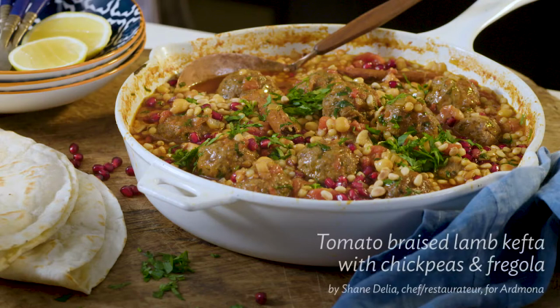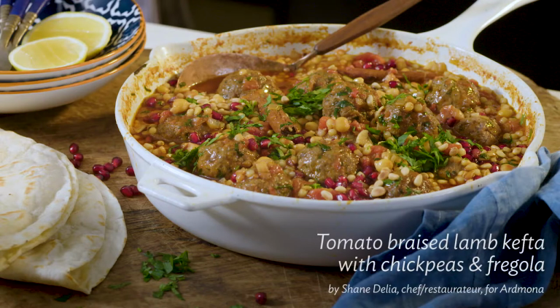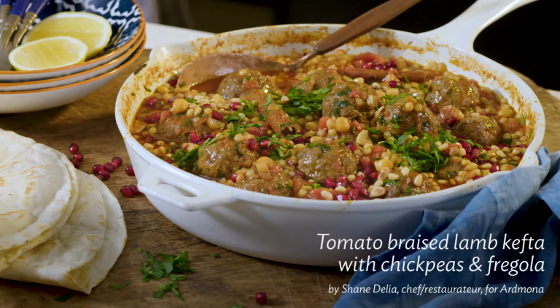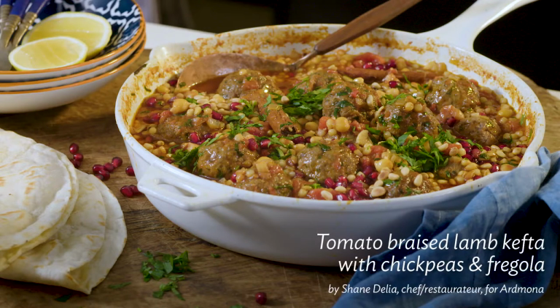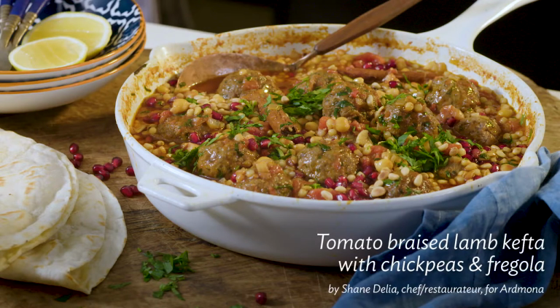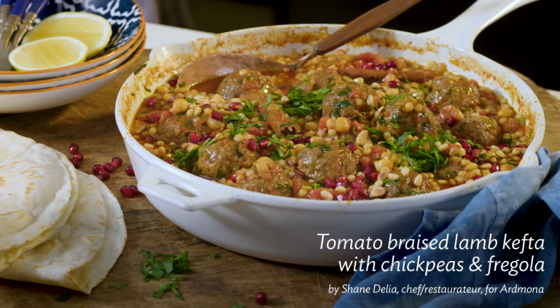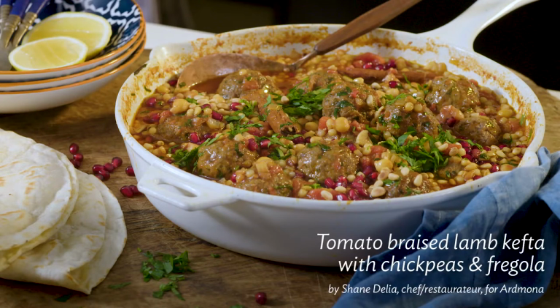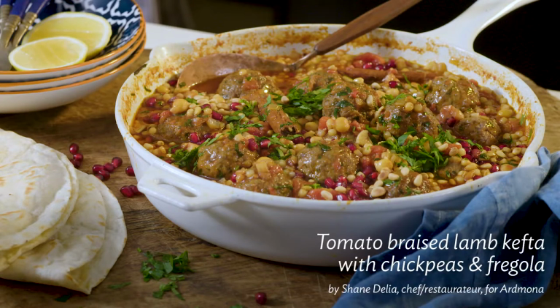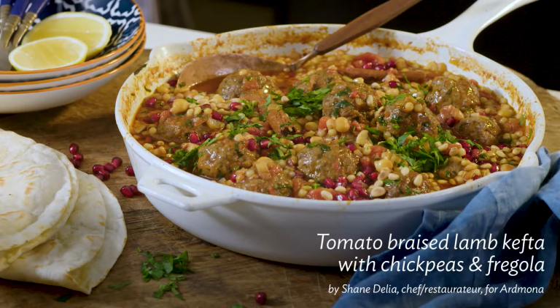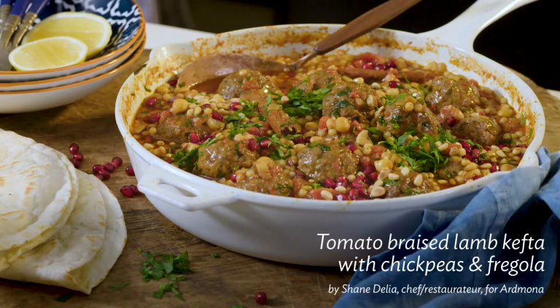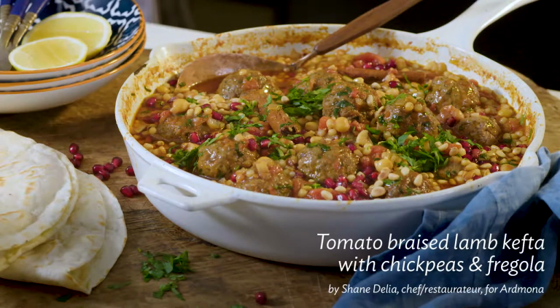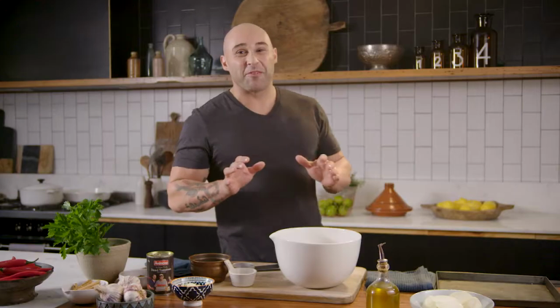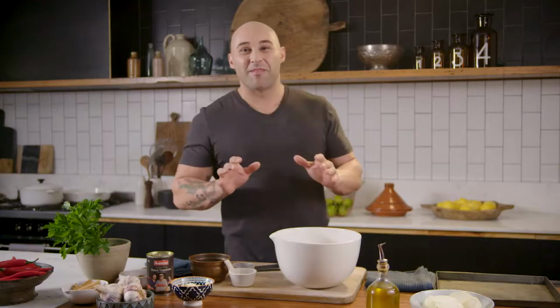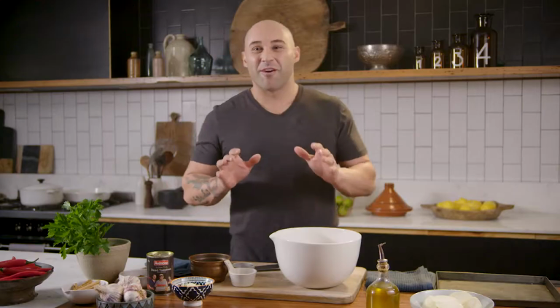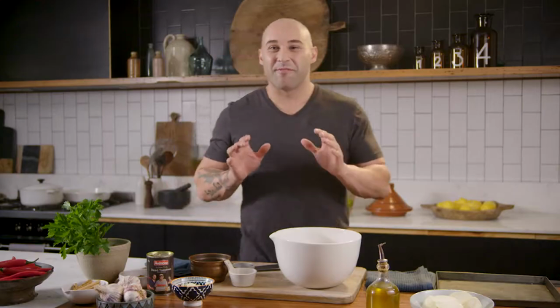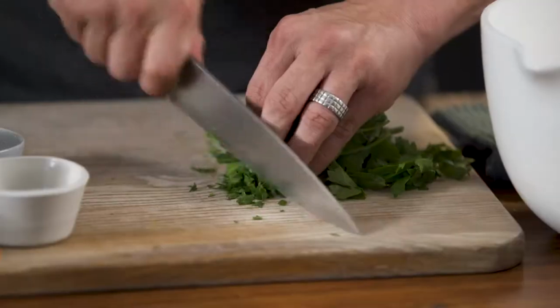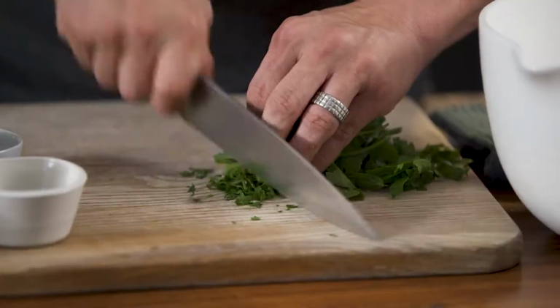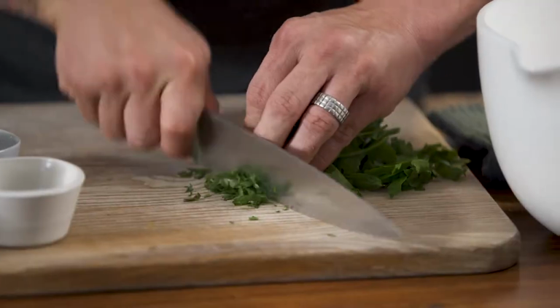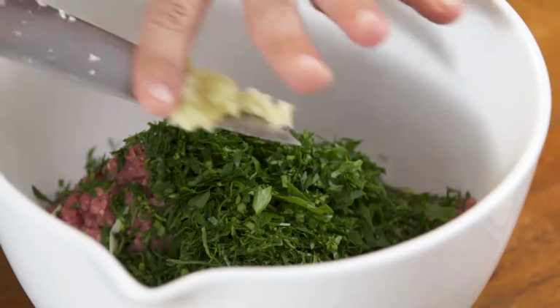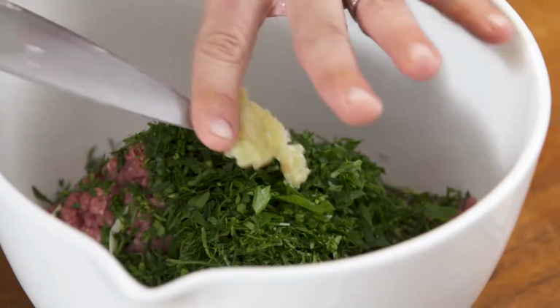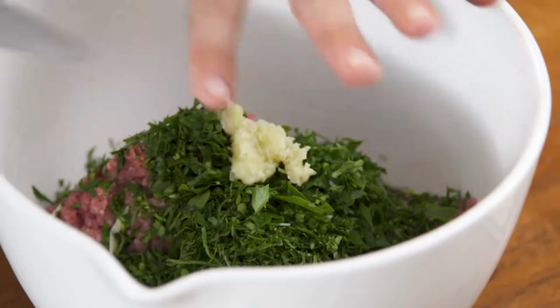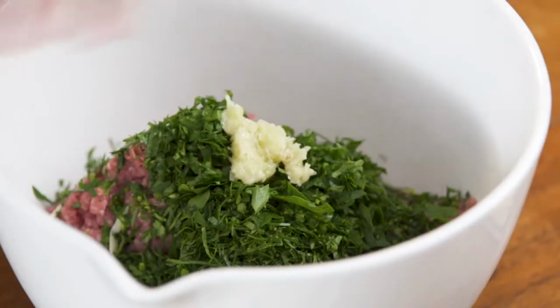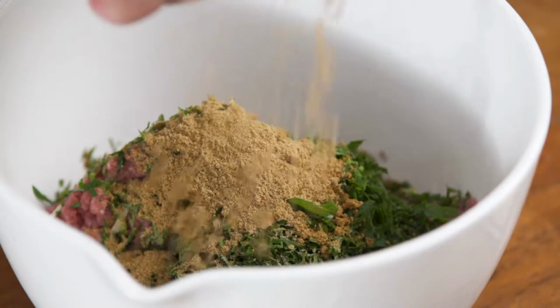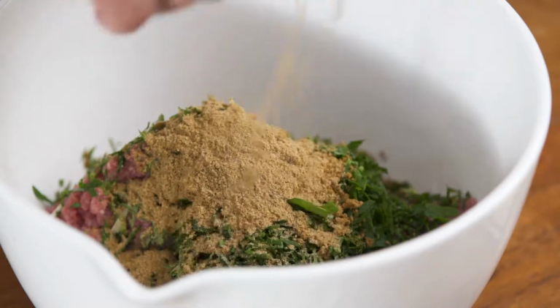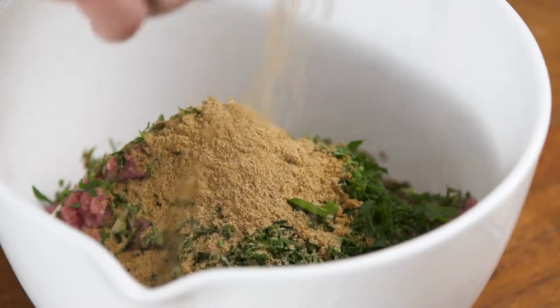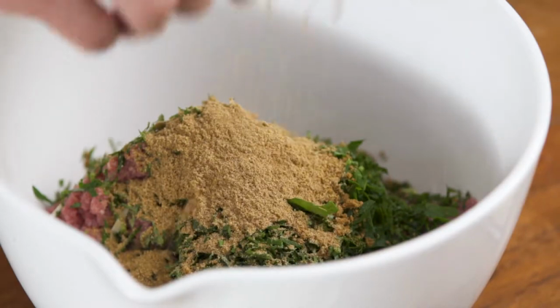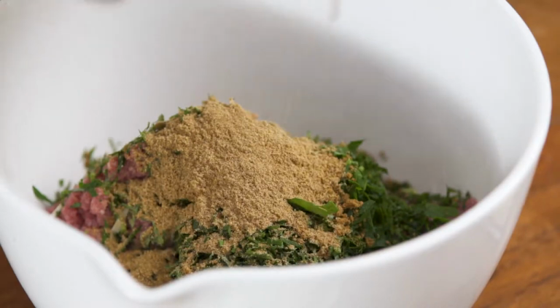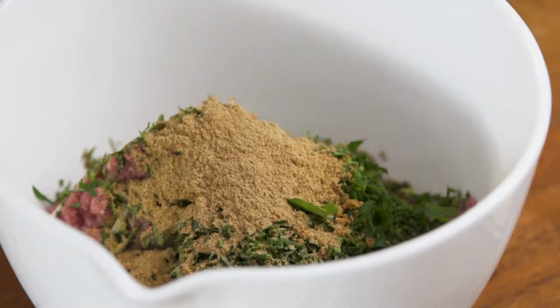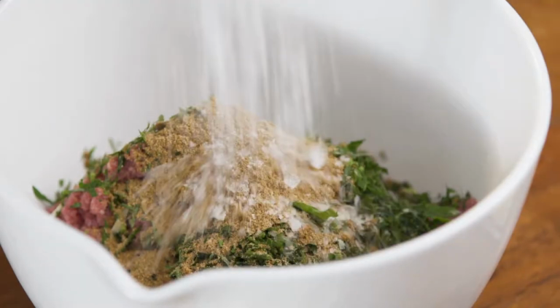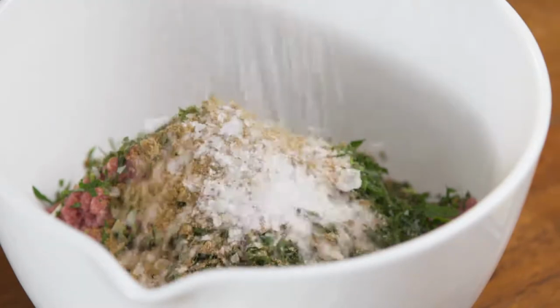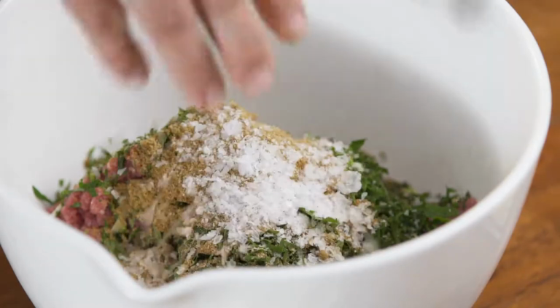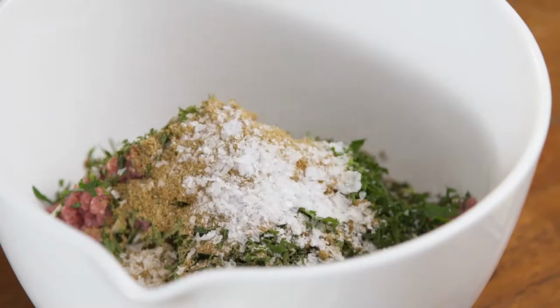Hi, I'm Shane D'Elia and I'm going to show you how to make one of my favorite North African recipes. It's dead simple with heaps of flavor.